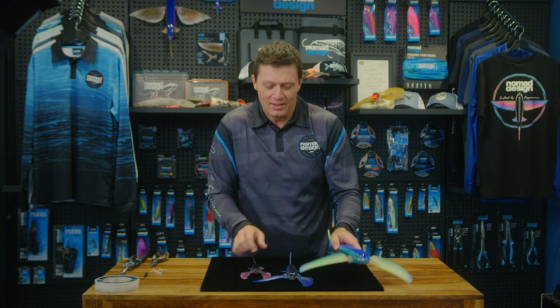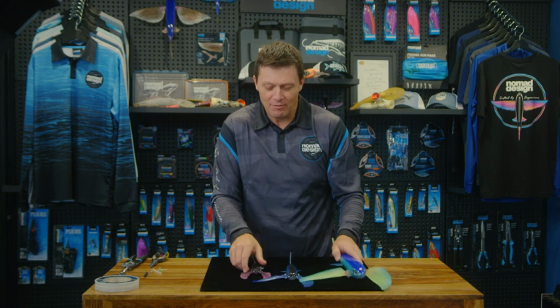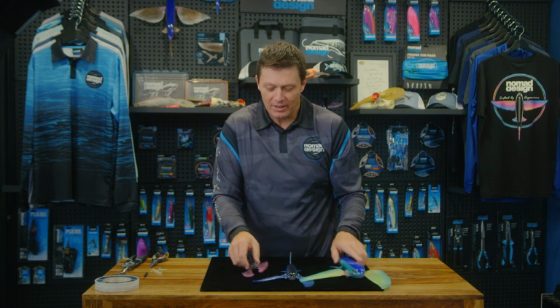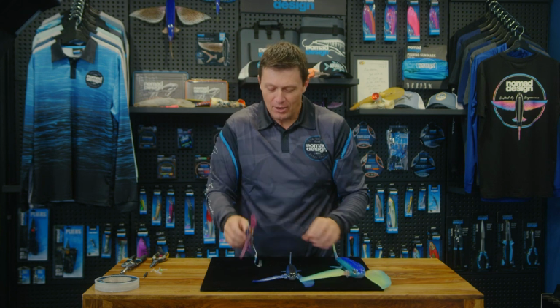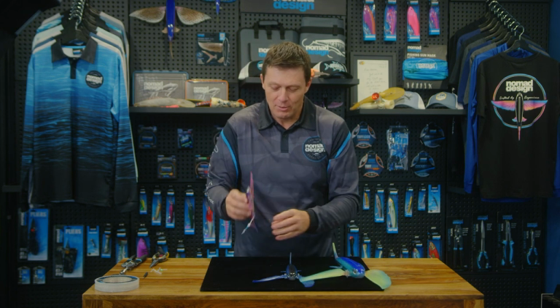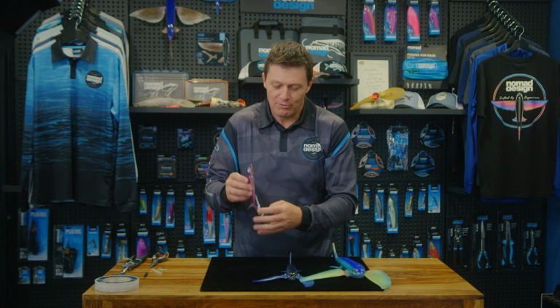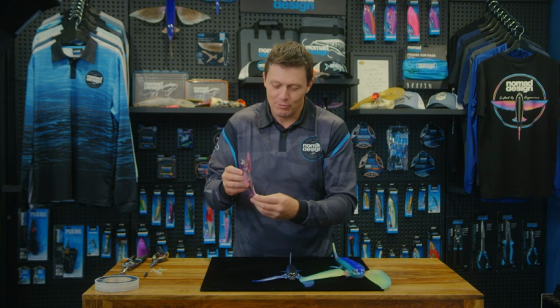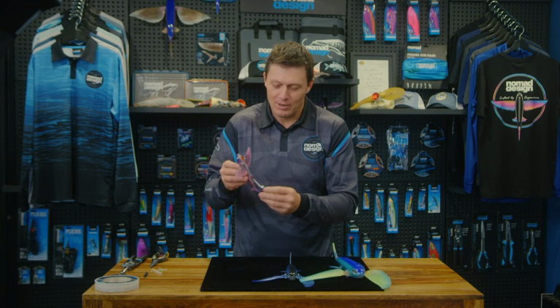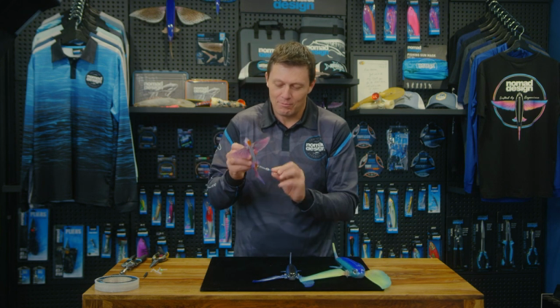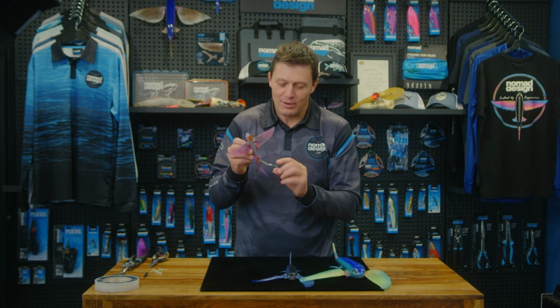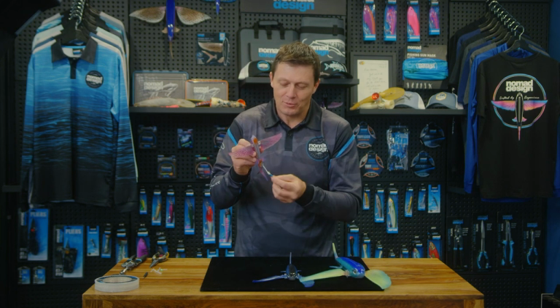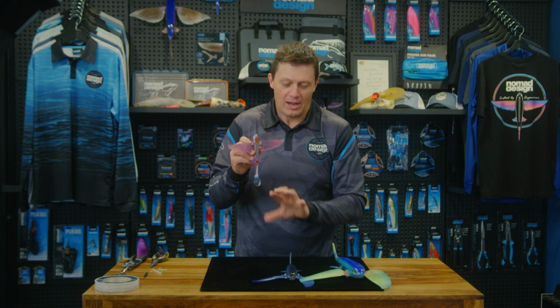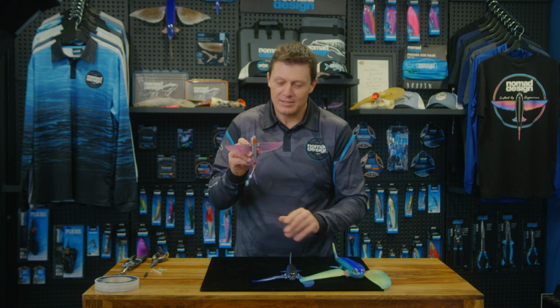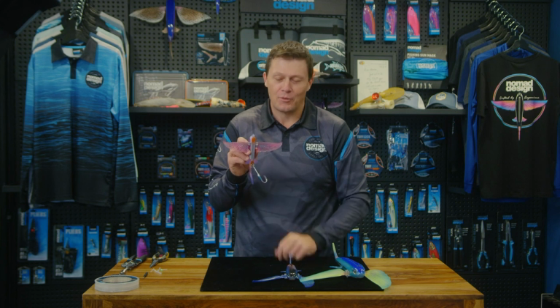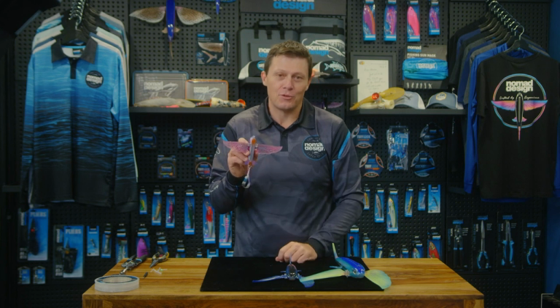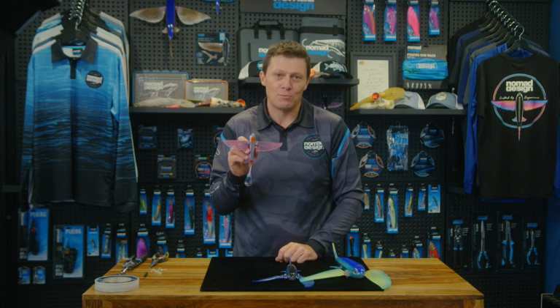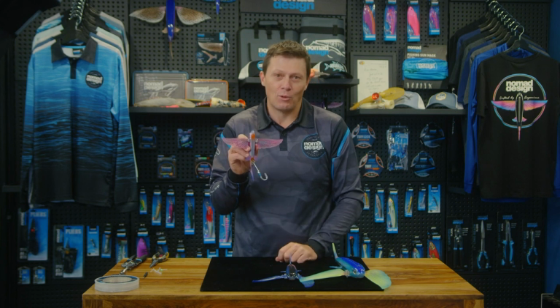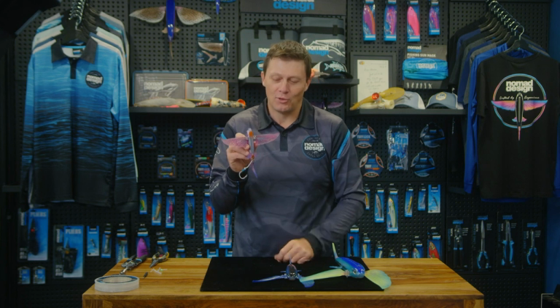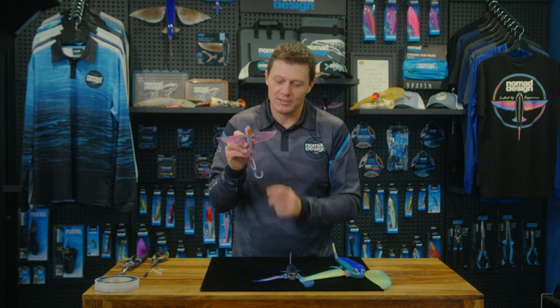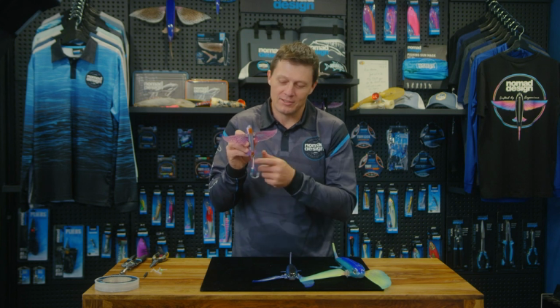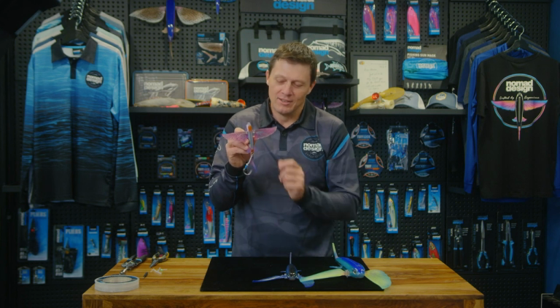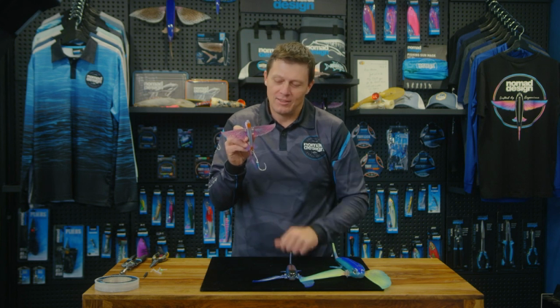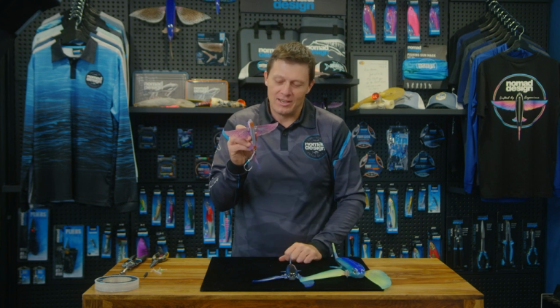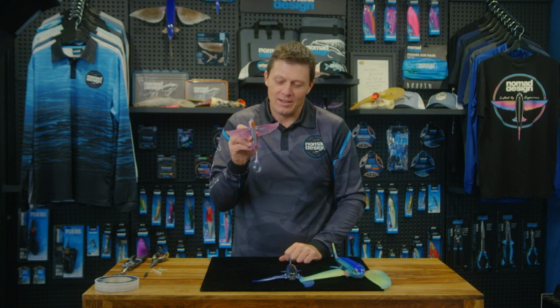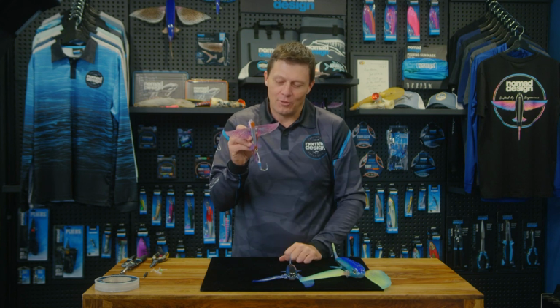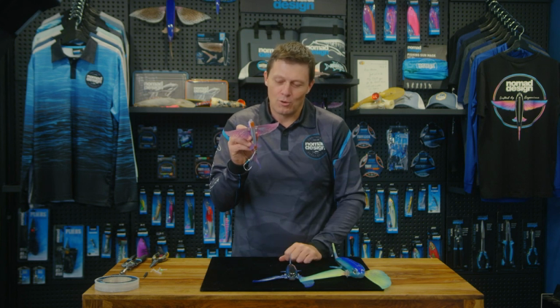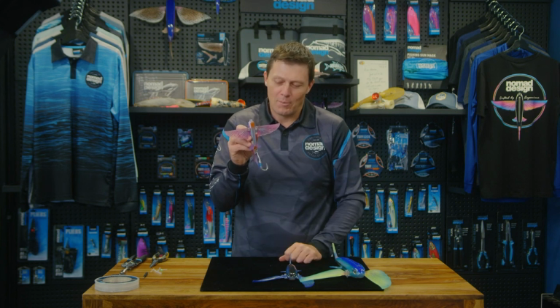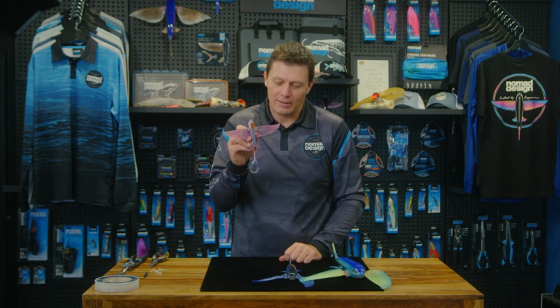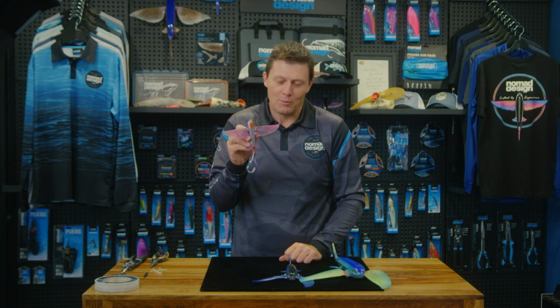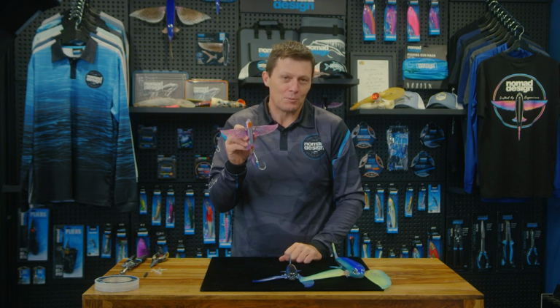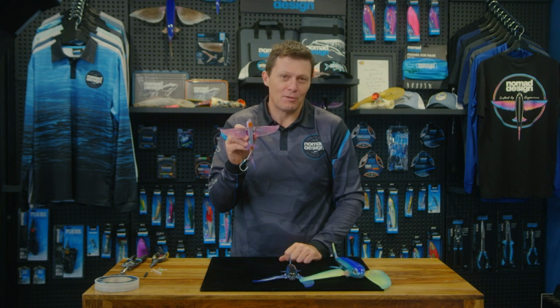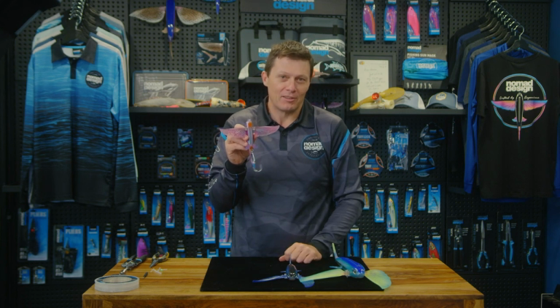Give that a go, but for any sort of casting on the two smaller sizes, the hook on the back there works perfectly.